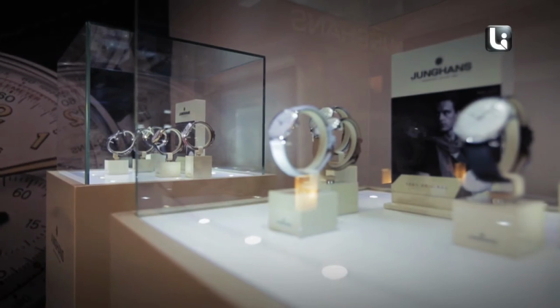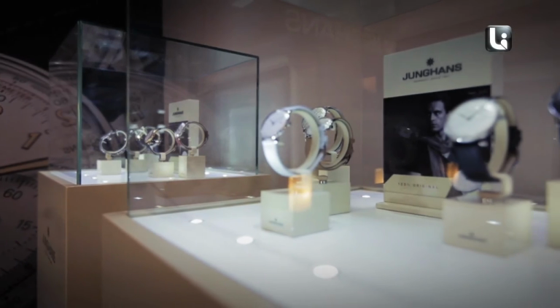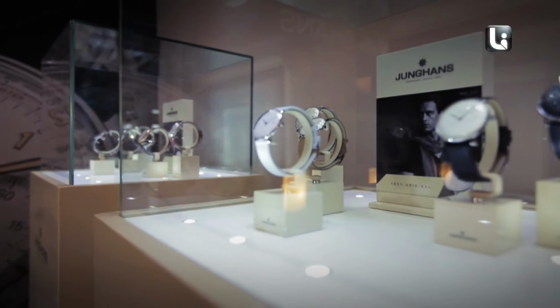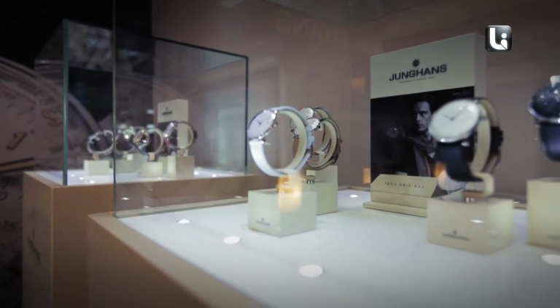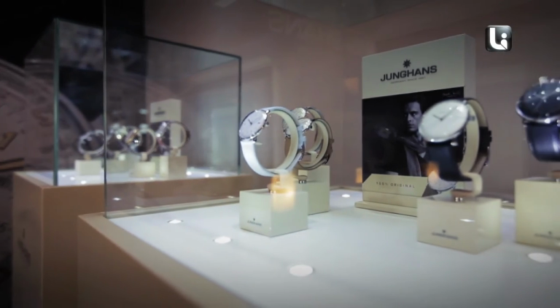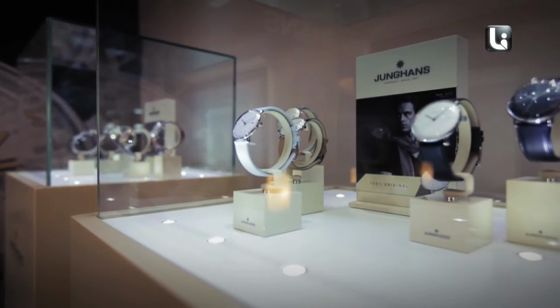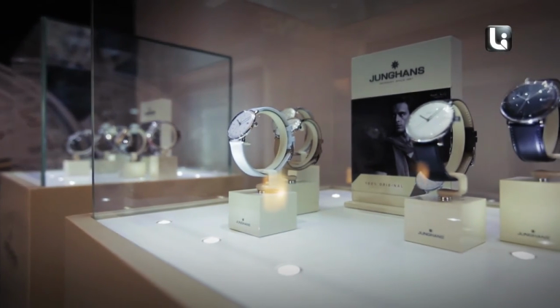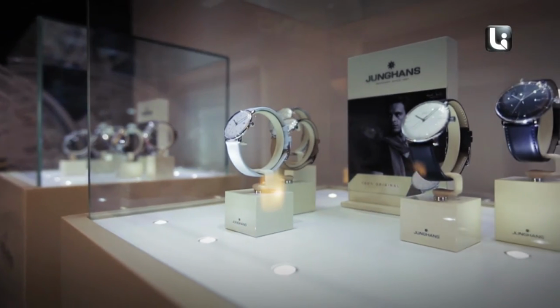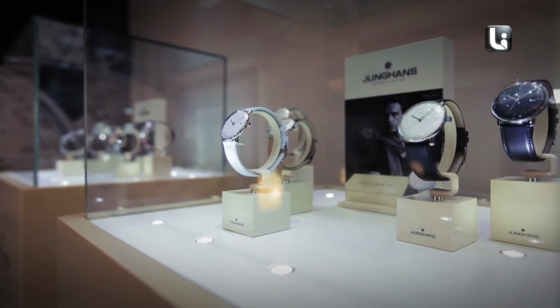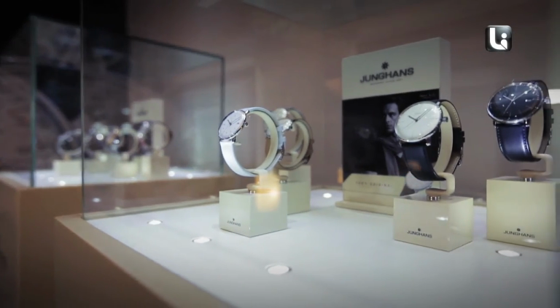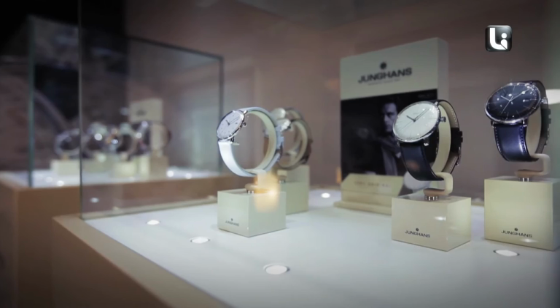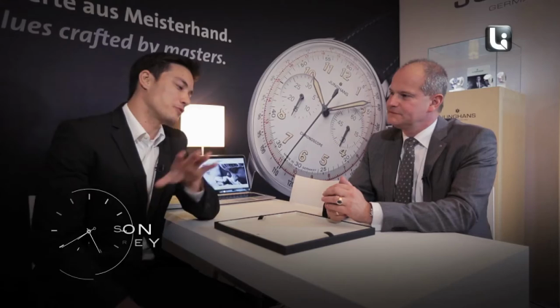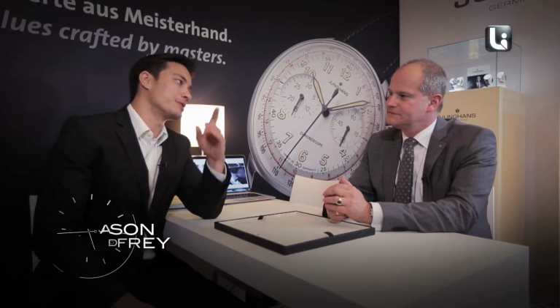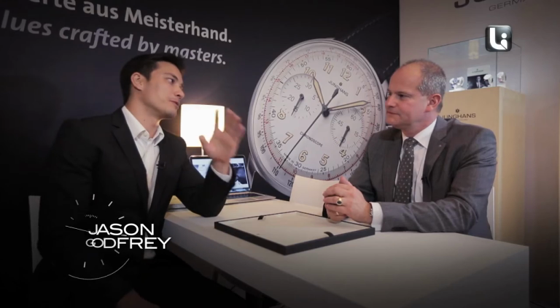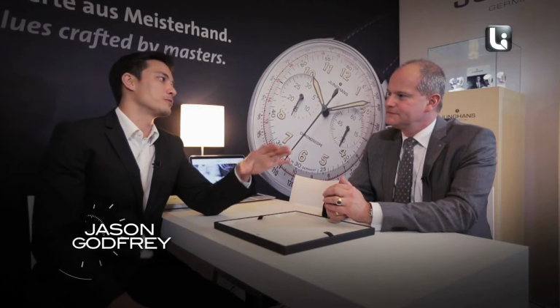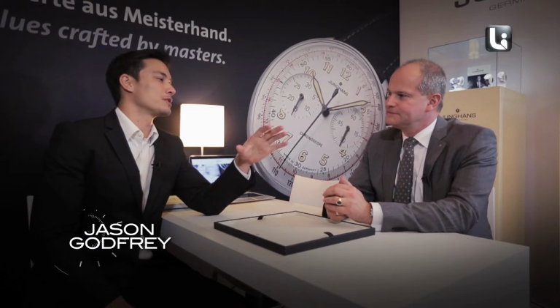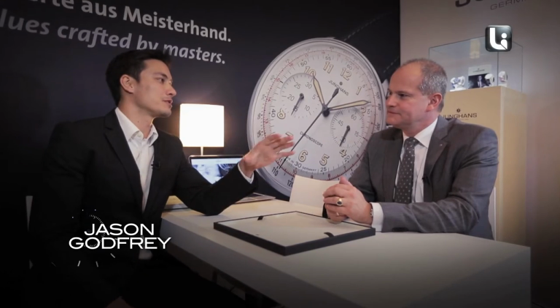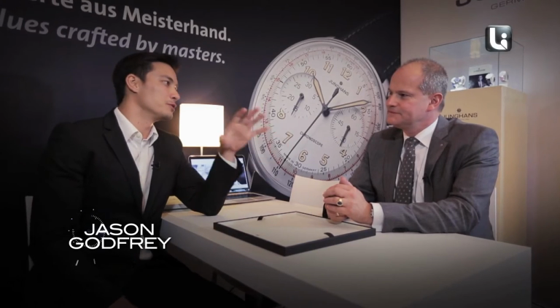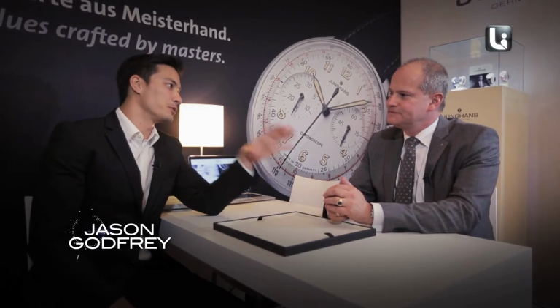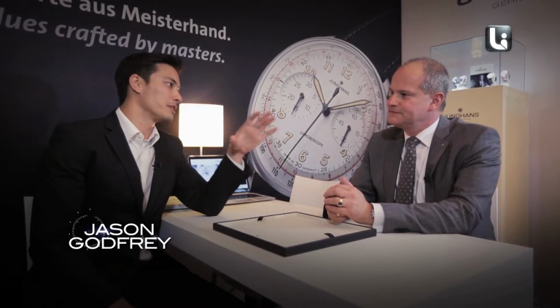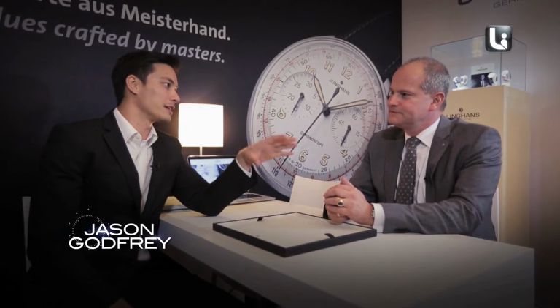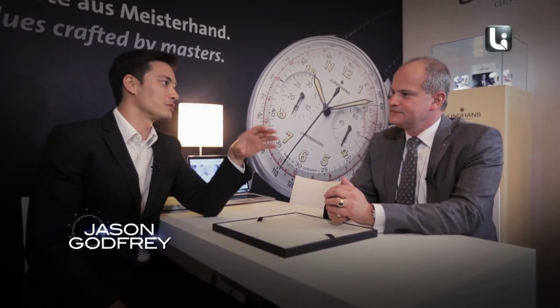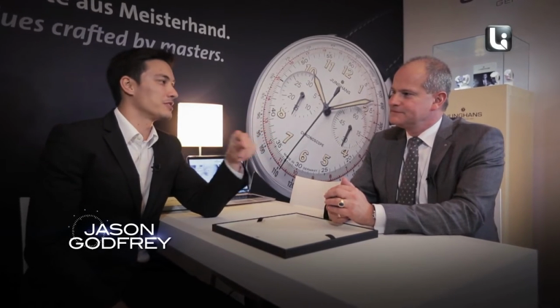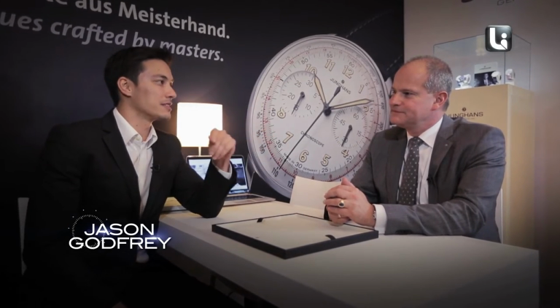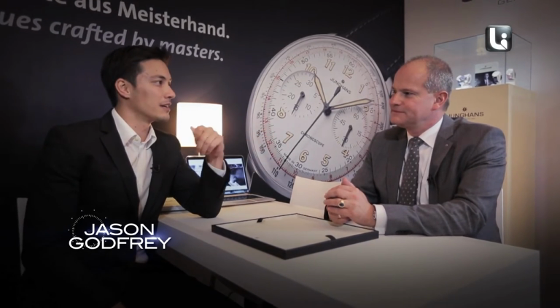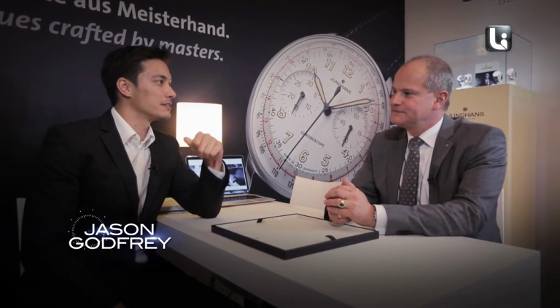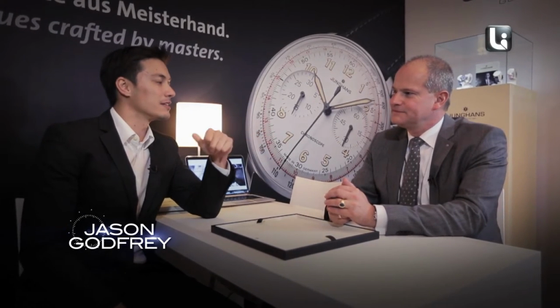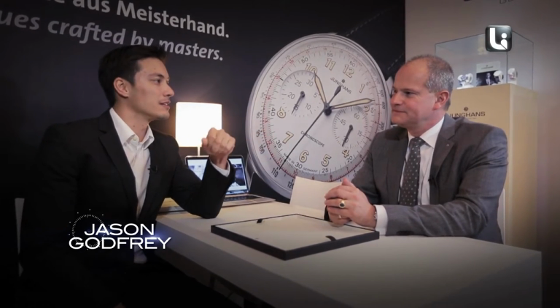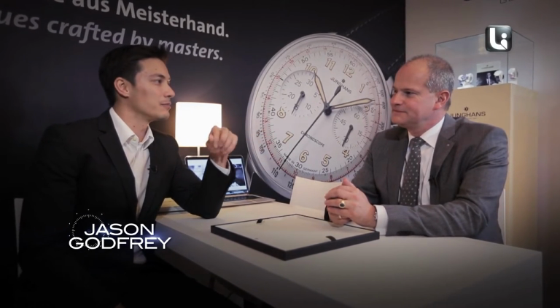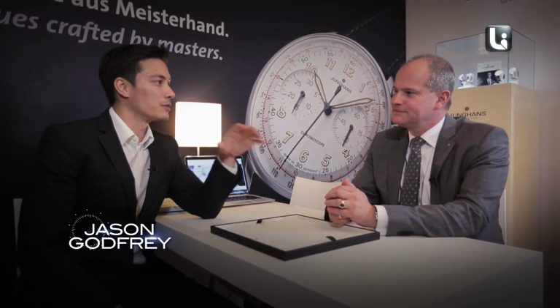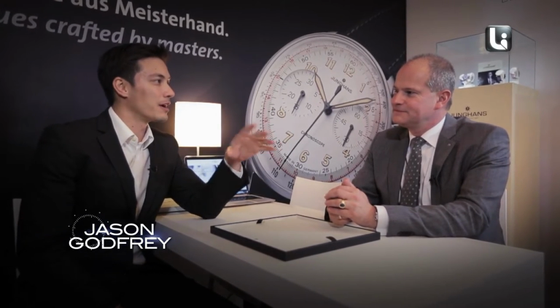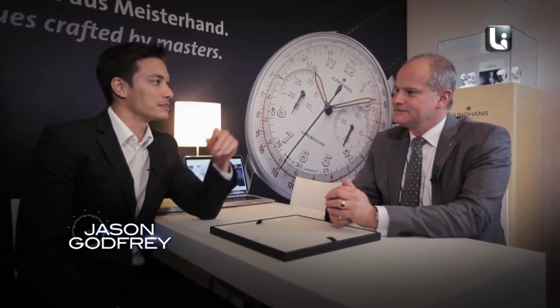So, Younghands, it's 2014. What's new with Younghands? What have you guys got up on the horizon?